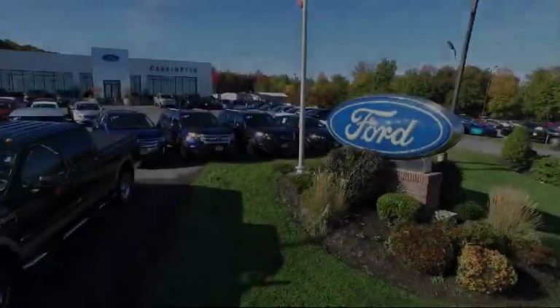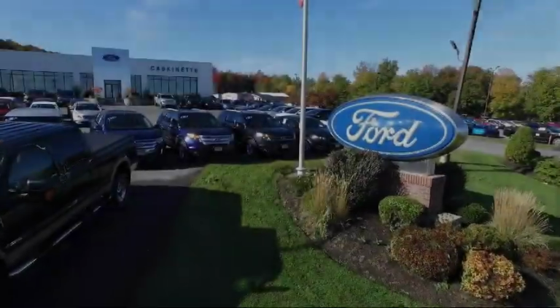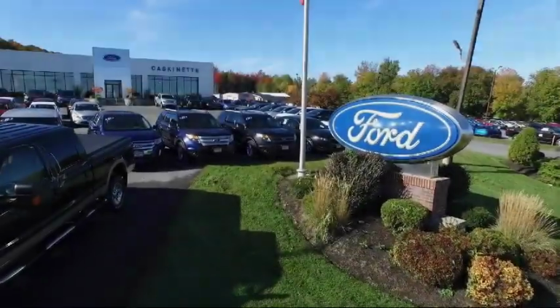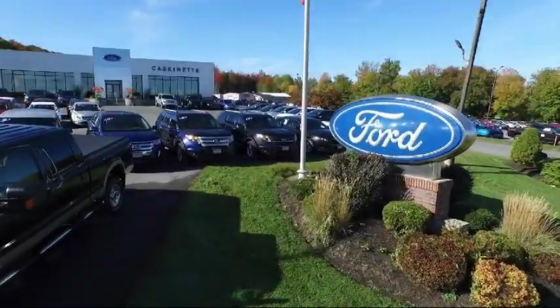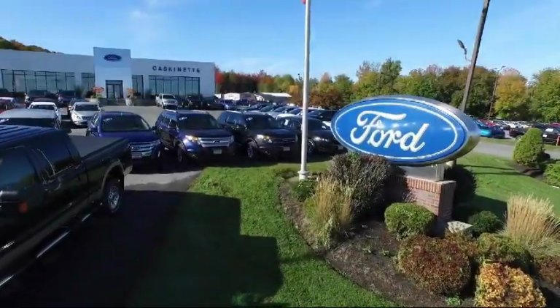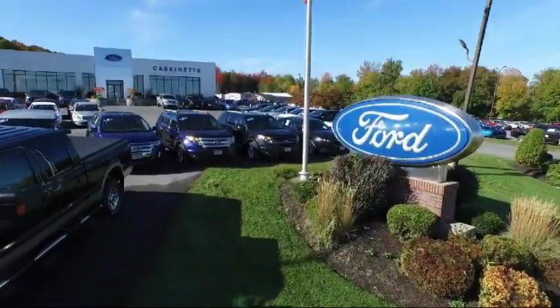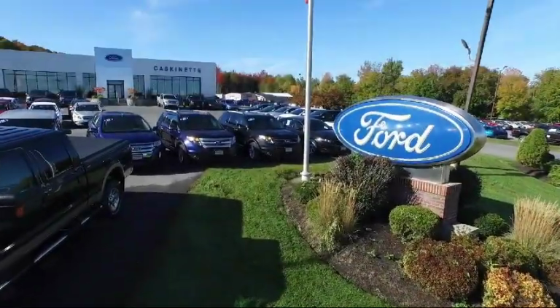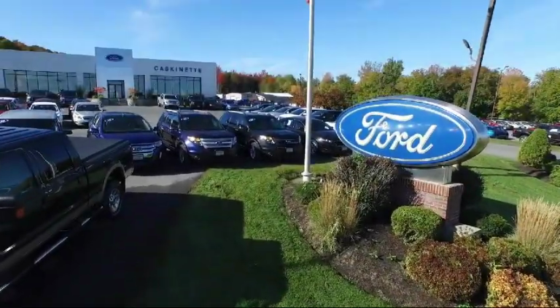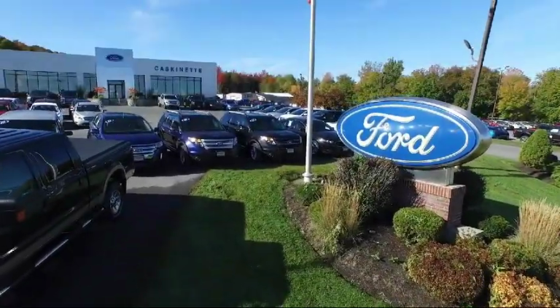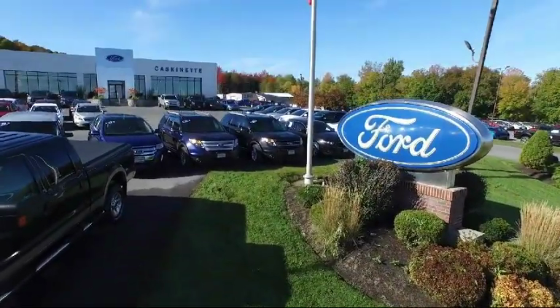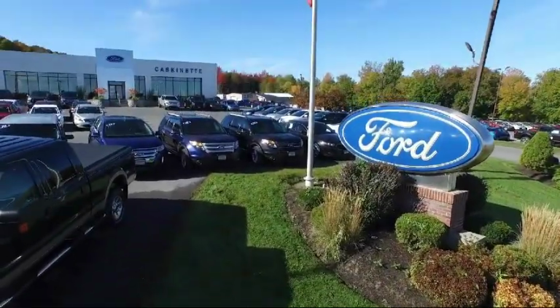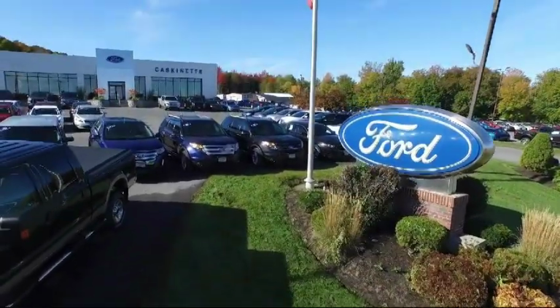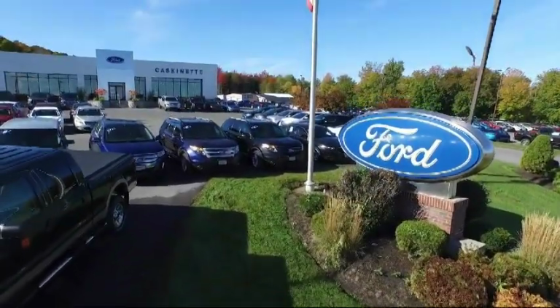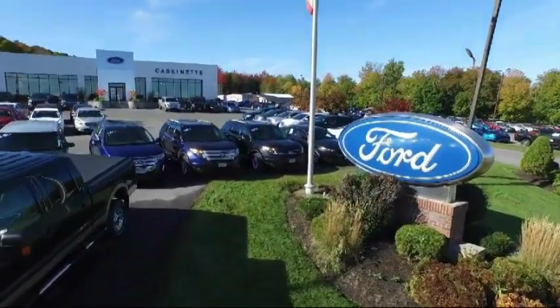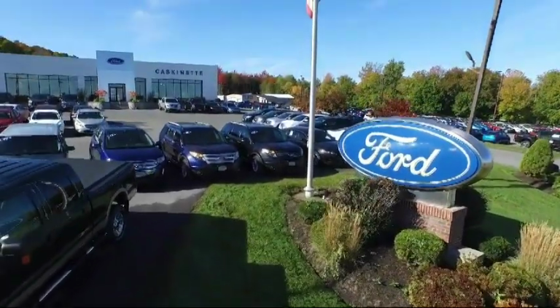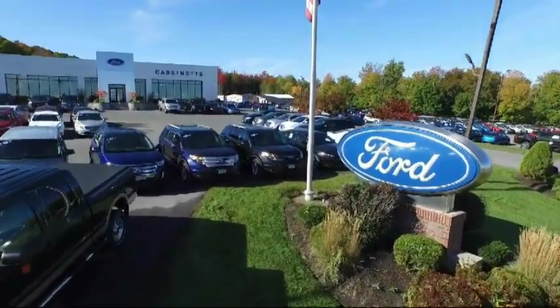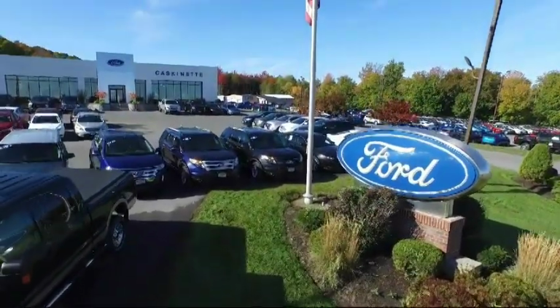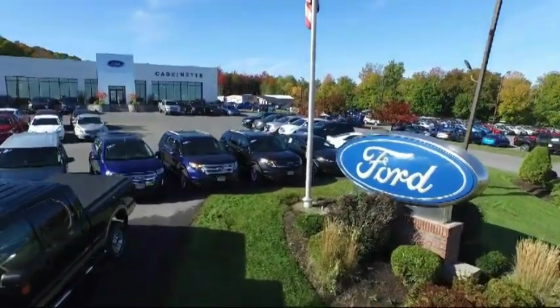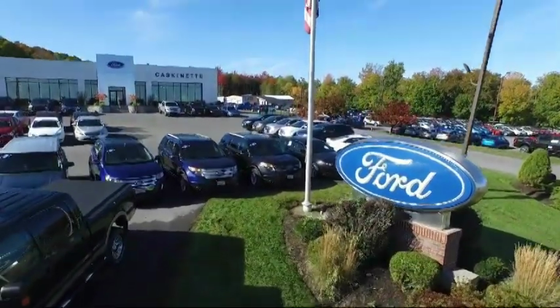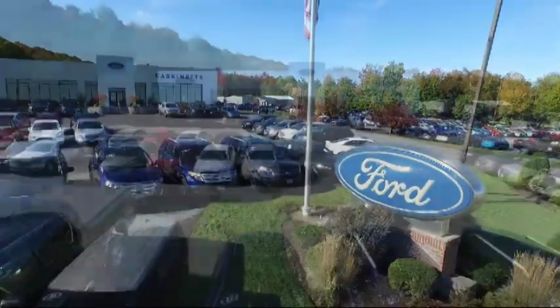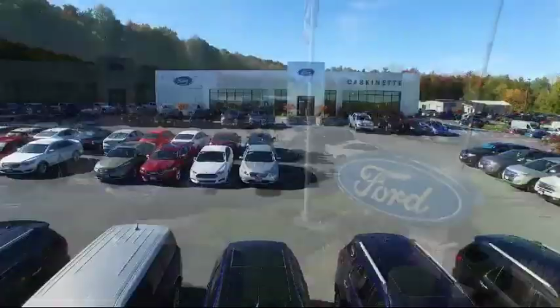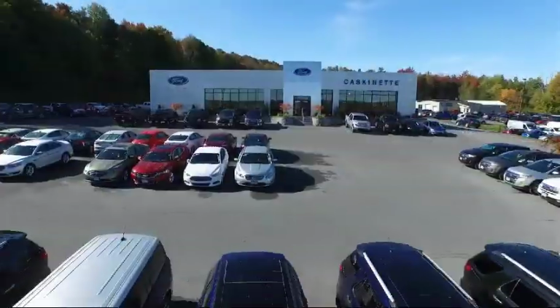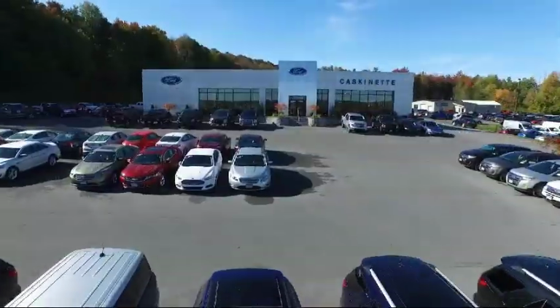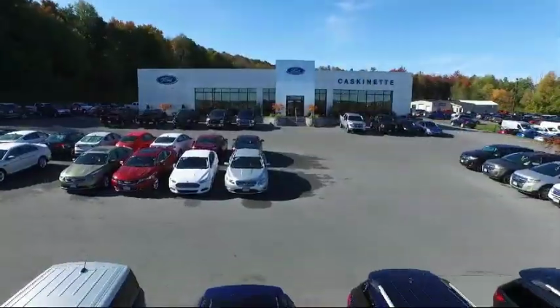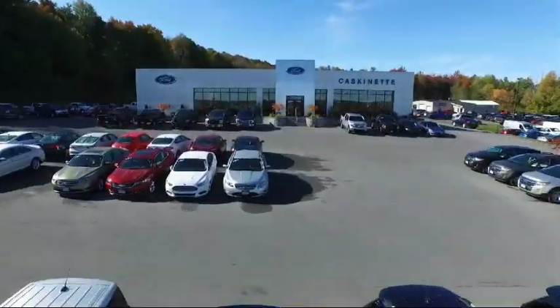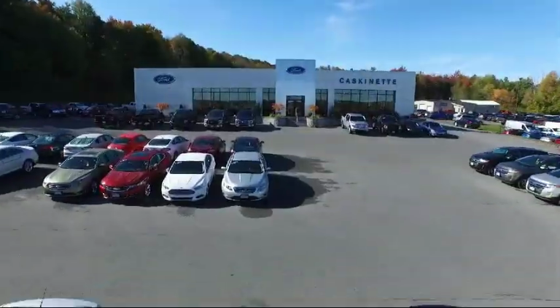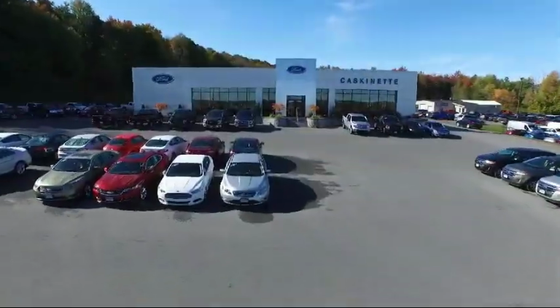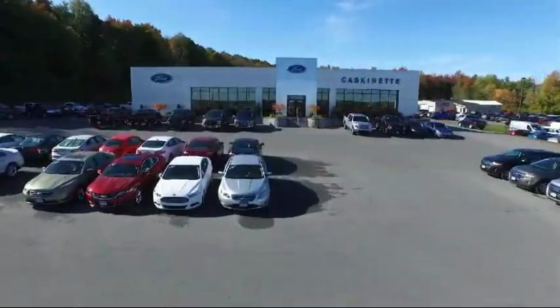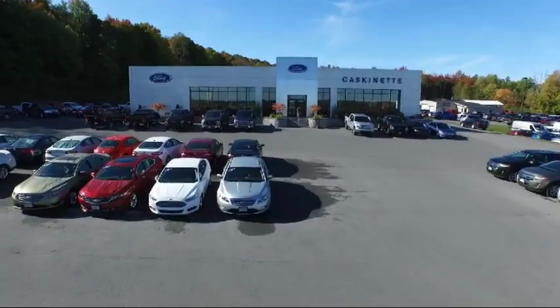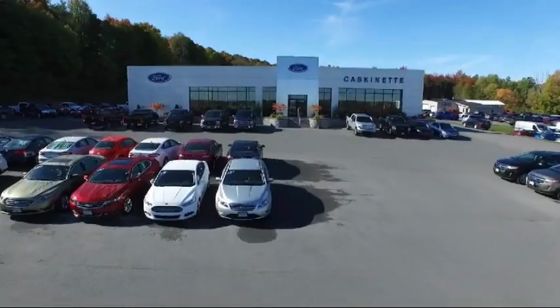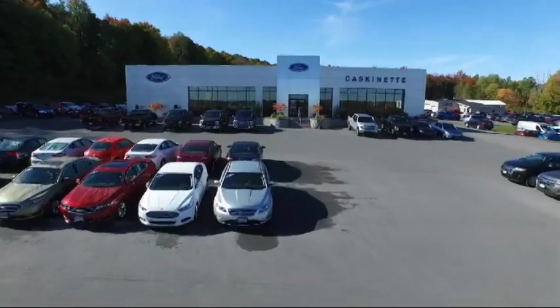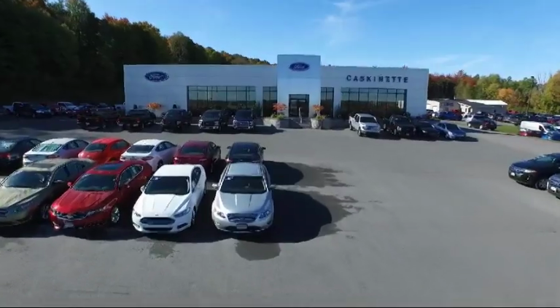Welcome to Cascamet Ford, and here's a look at another one of our new Fords from our extensive inventory.